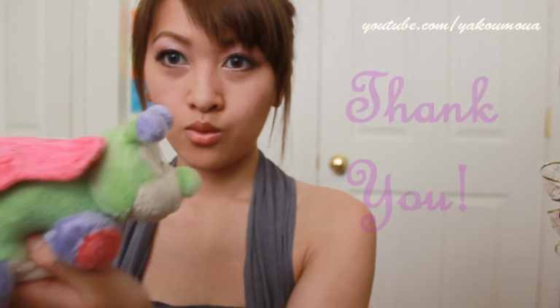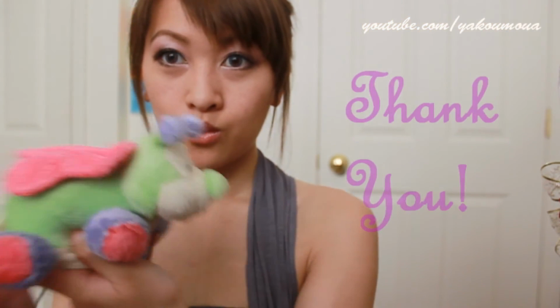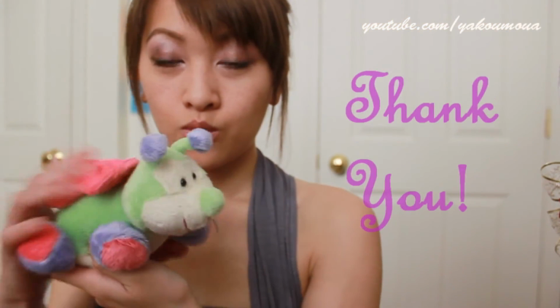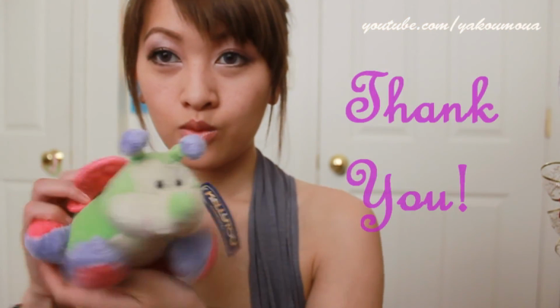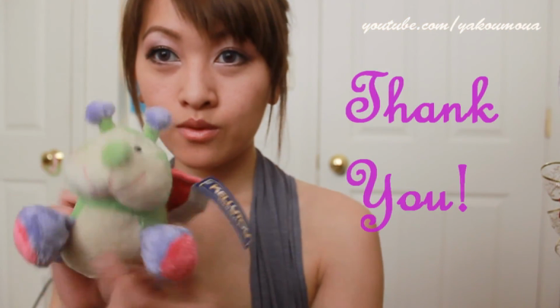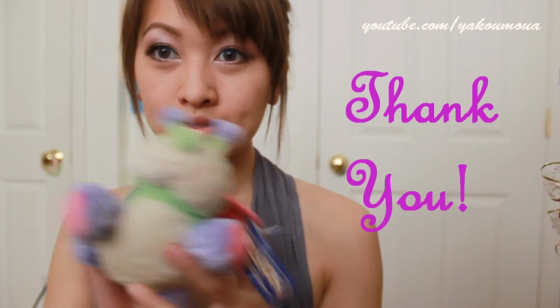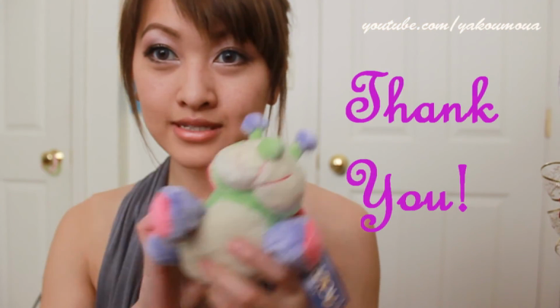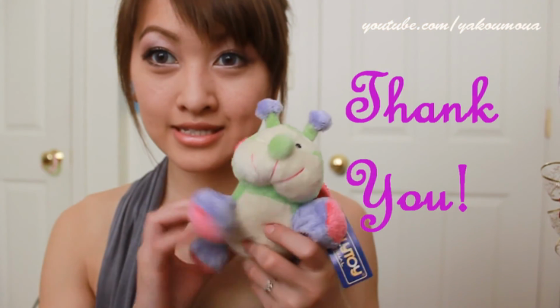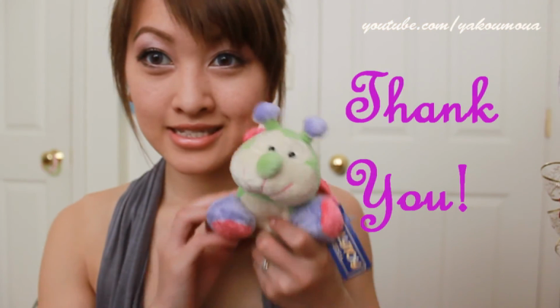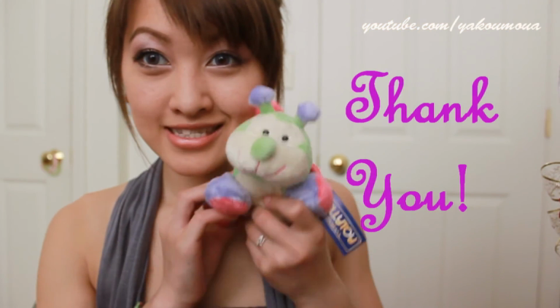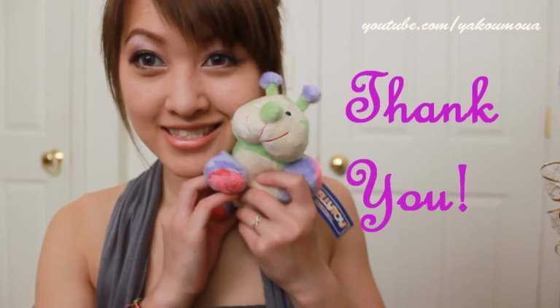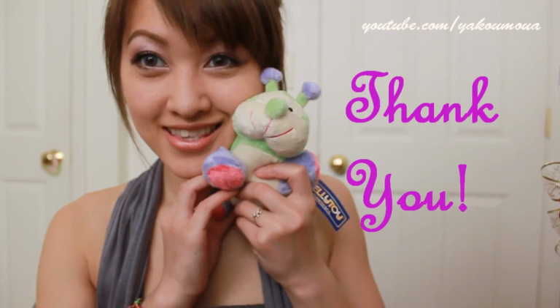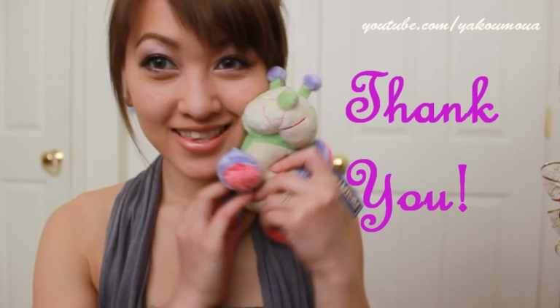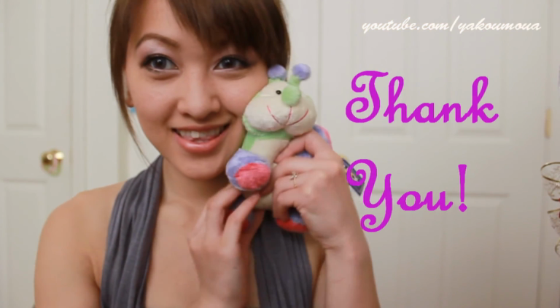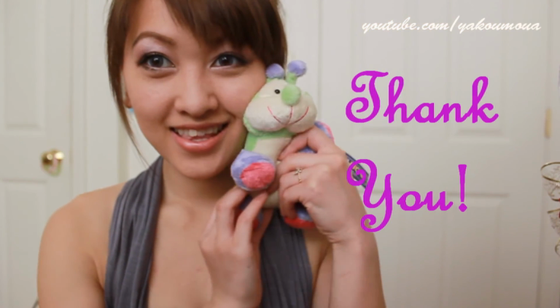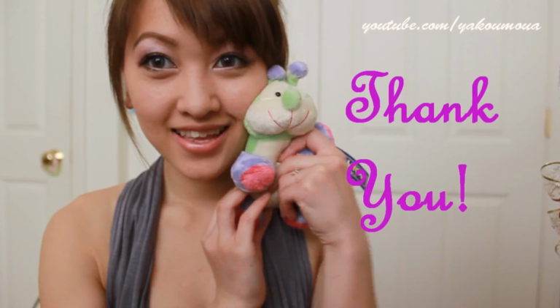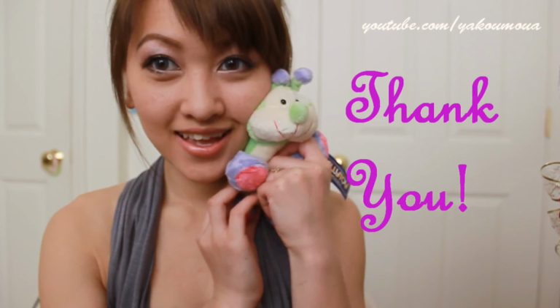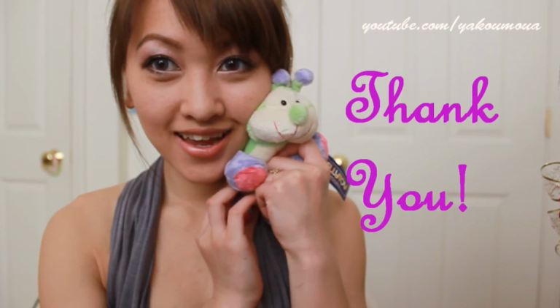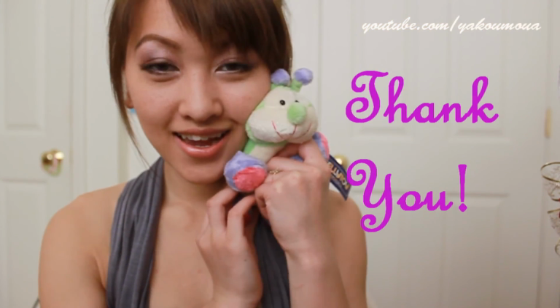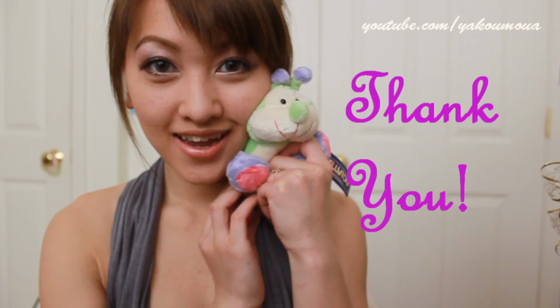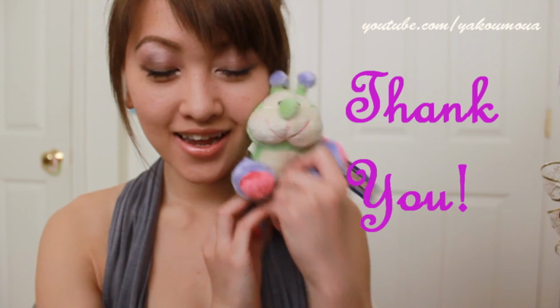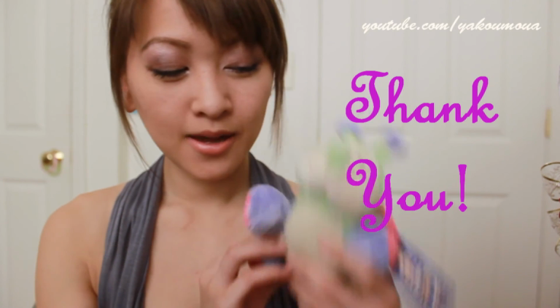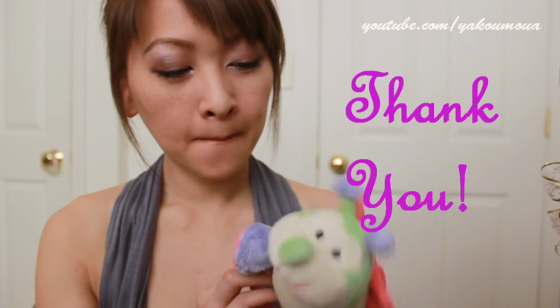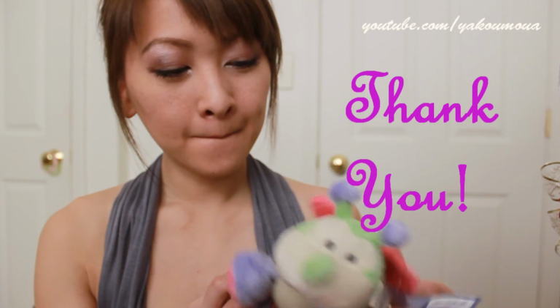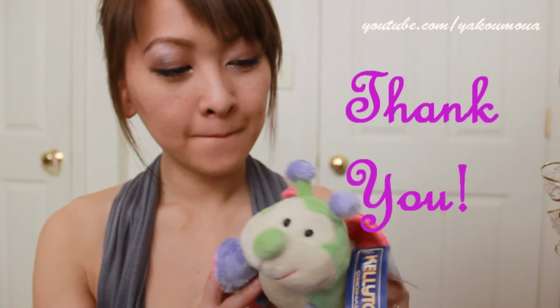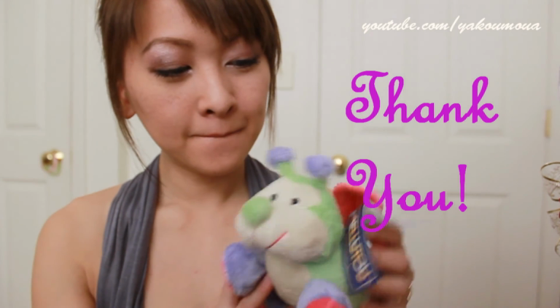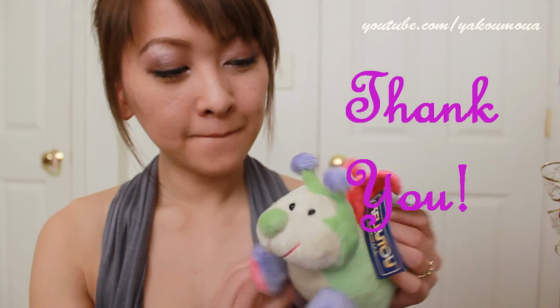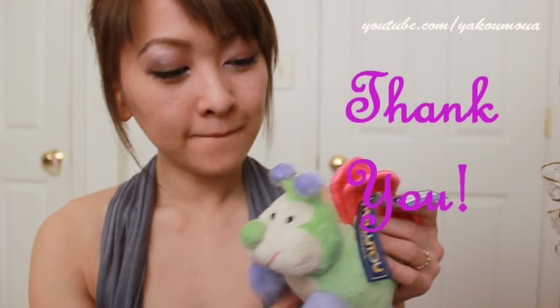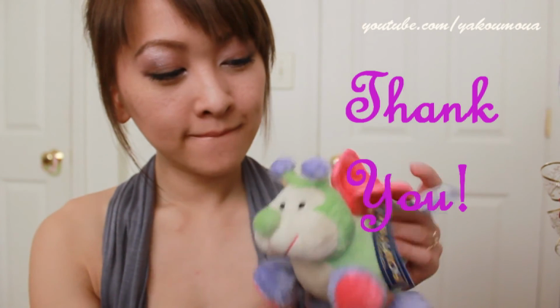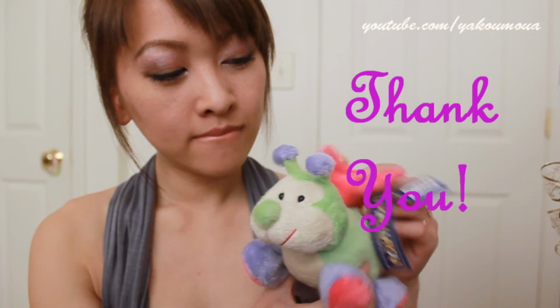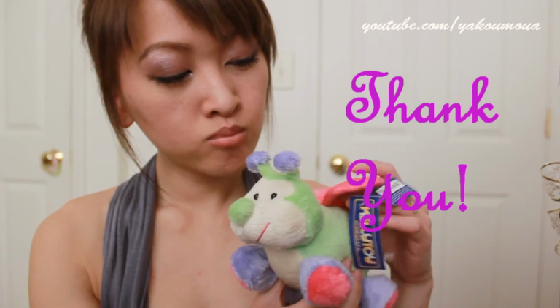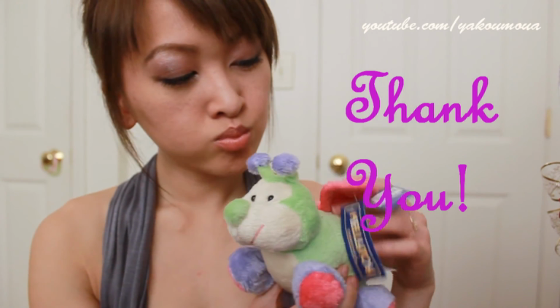And there you are, you are finished. Thank you so much for watching and I will see you guys in a new video.